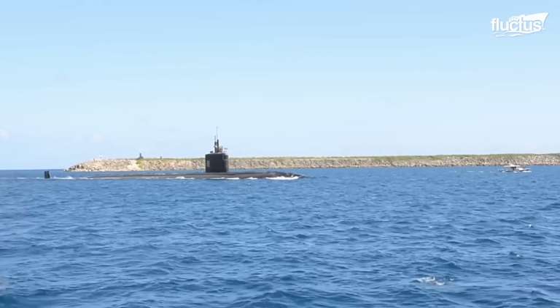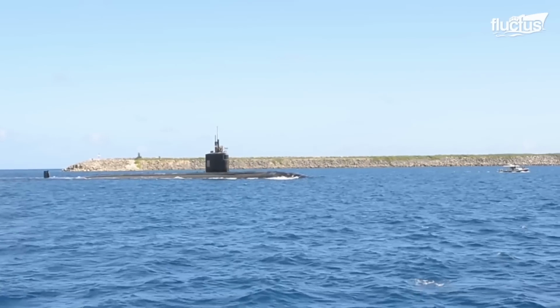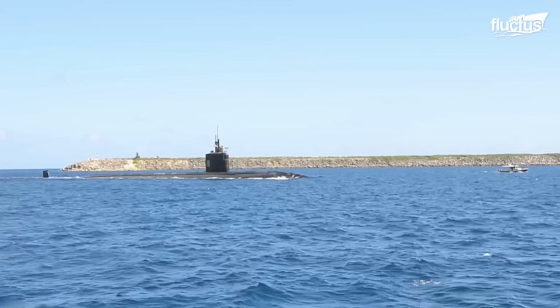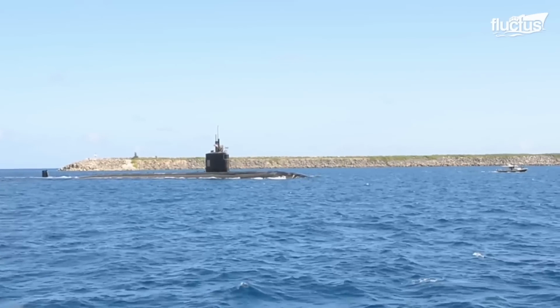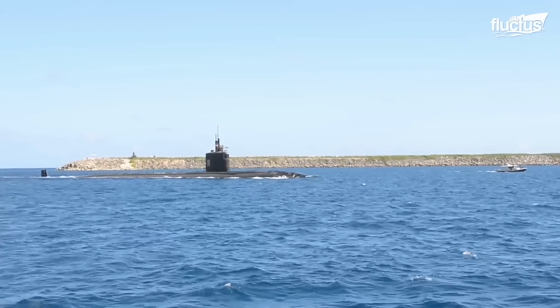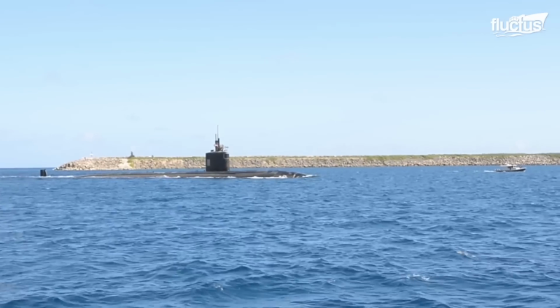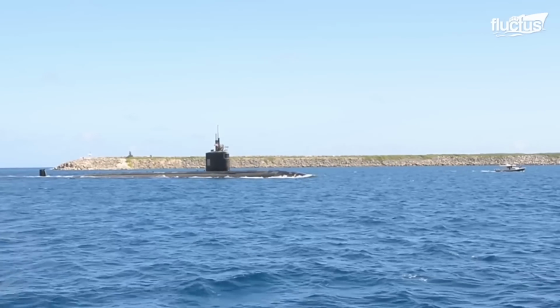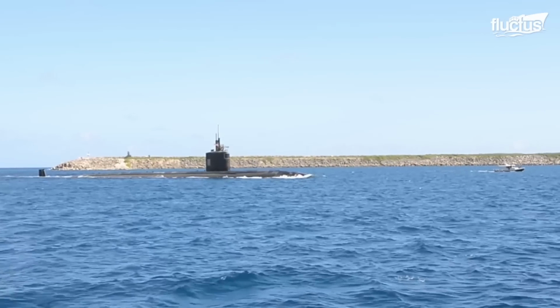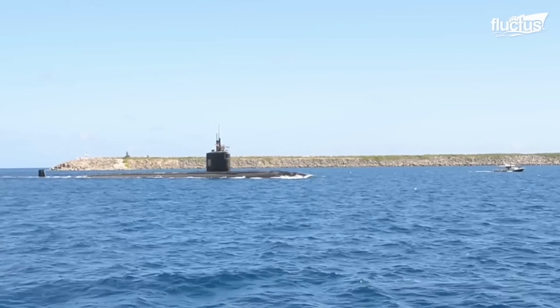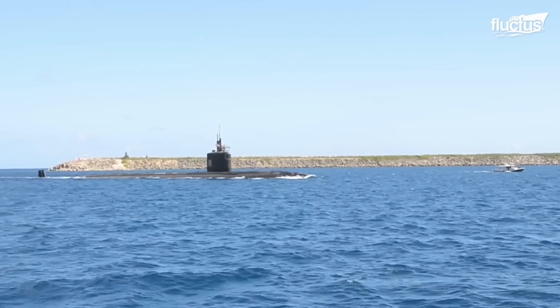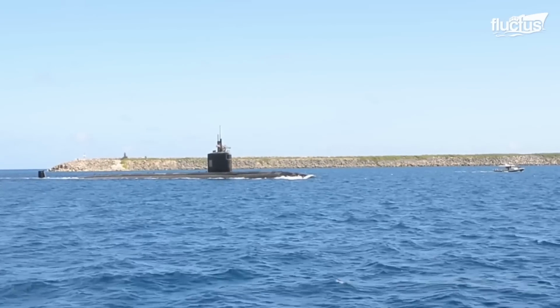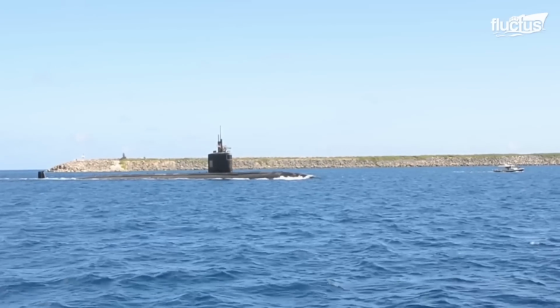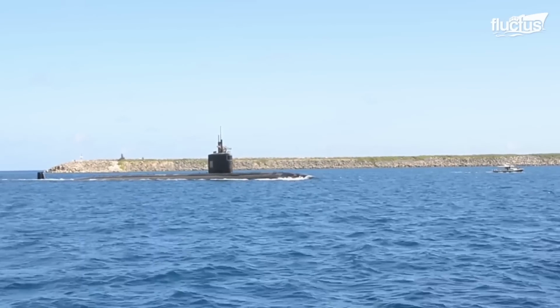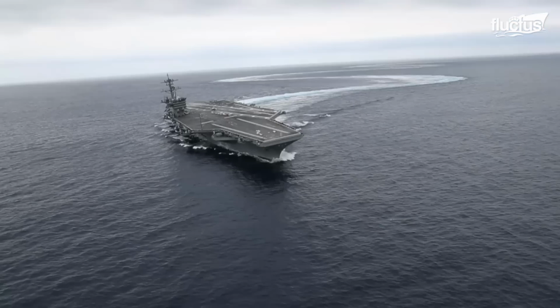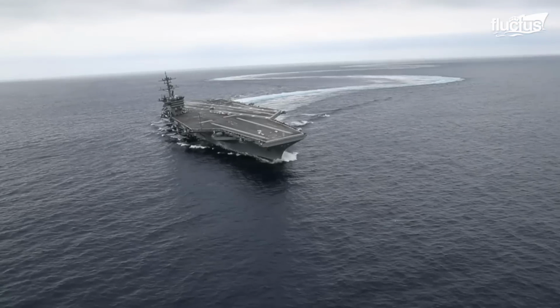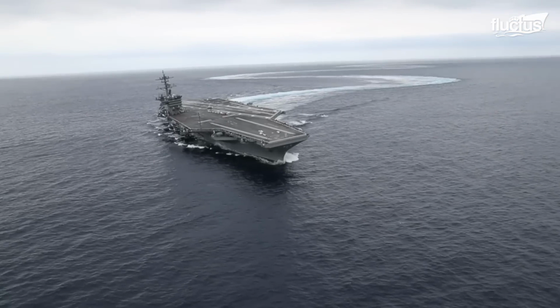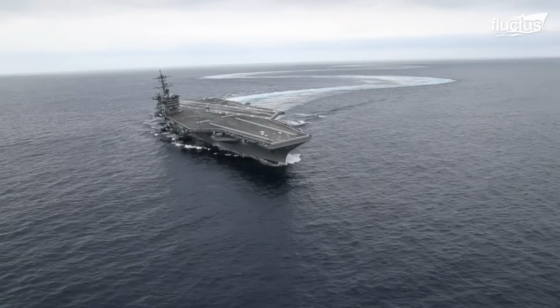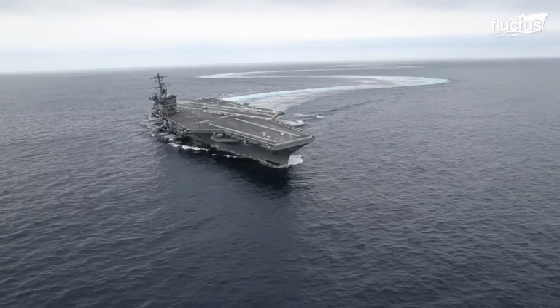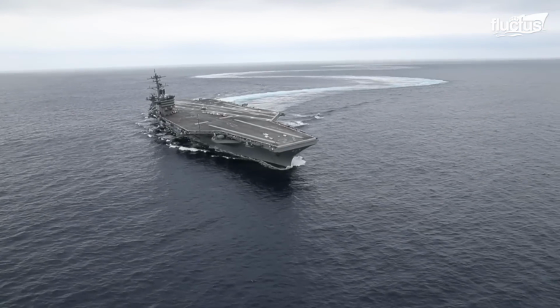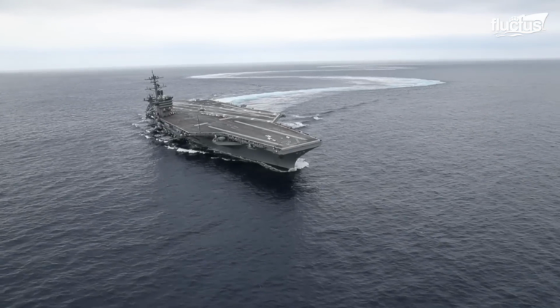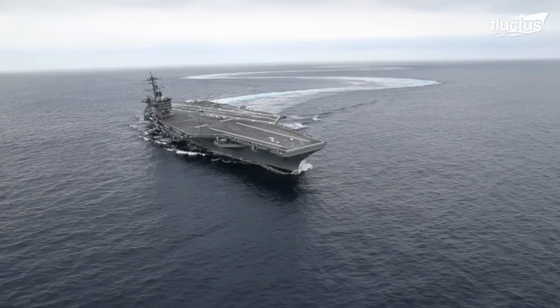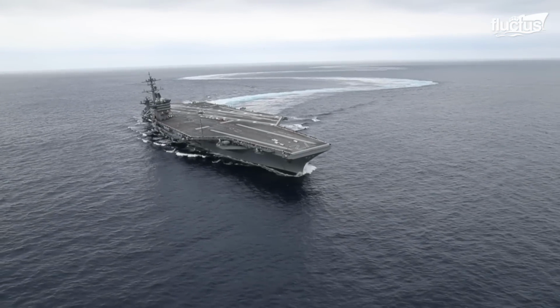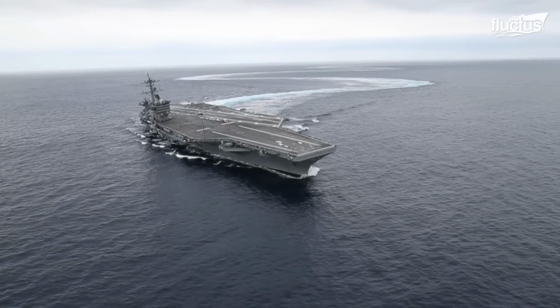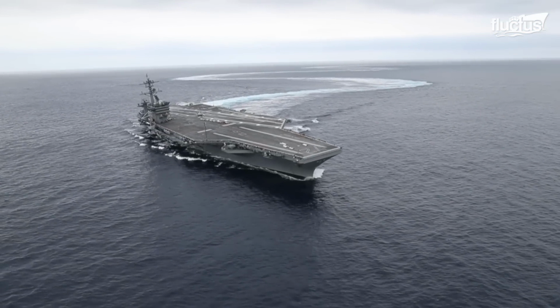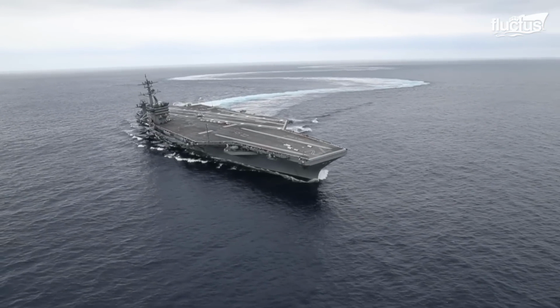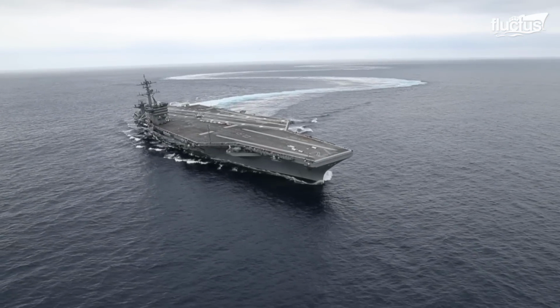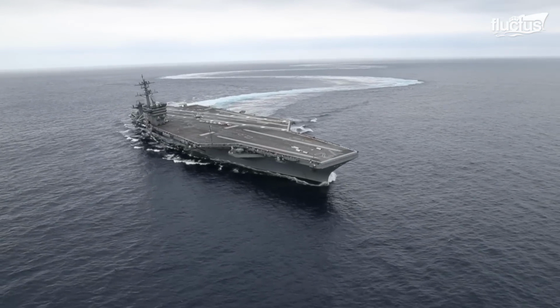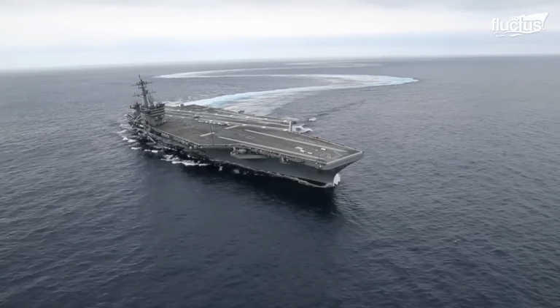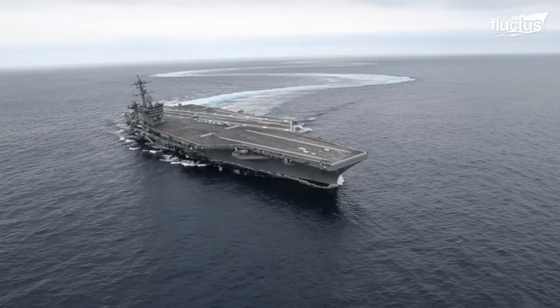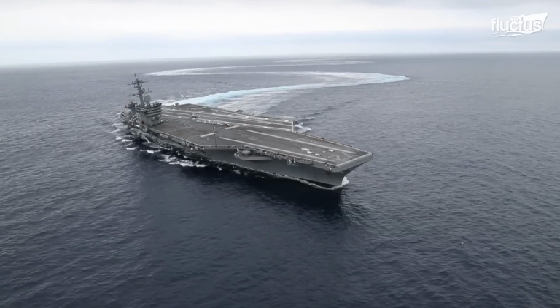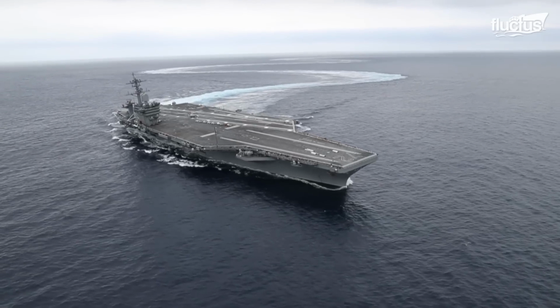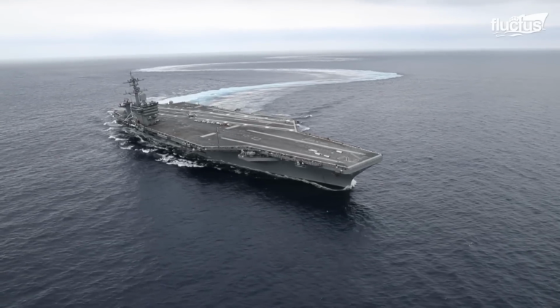Since this era, every submarine and aircraft carrier in the United States fleet has been nuclear powered.